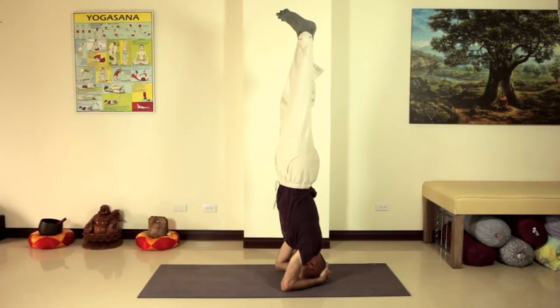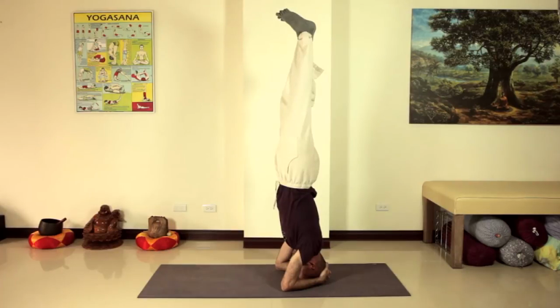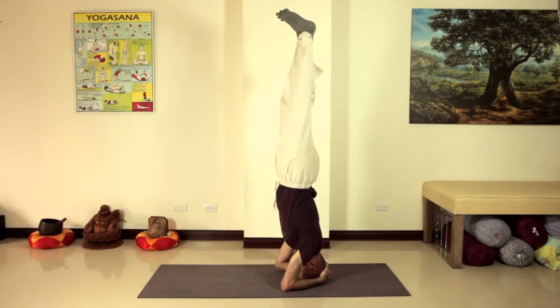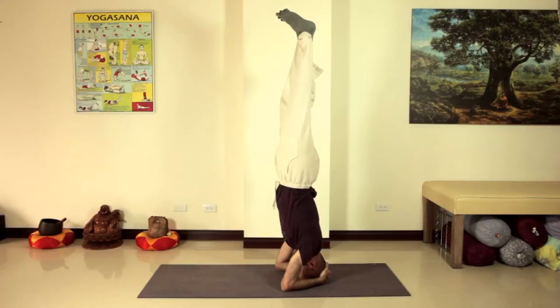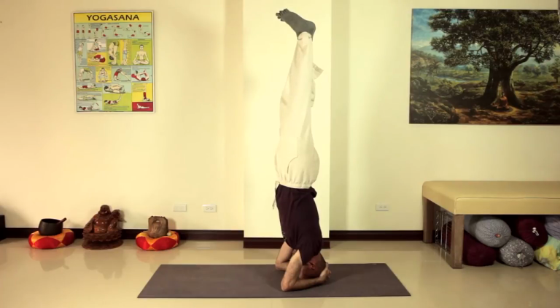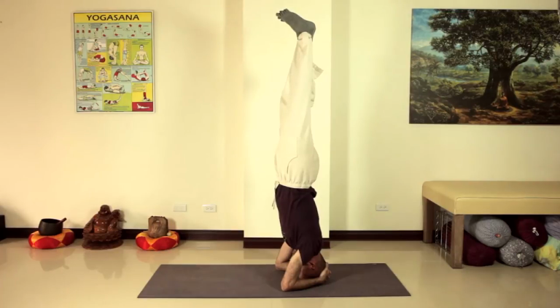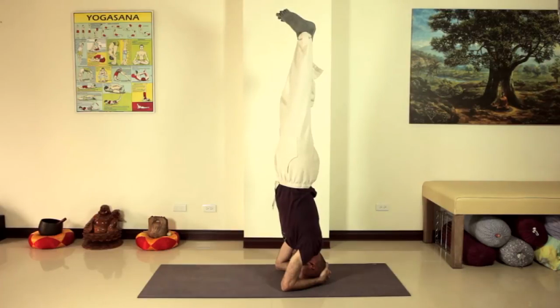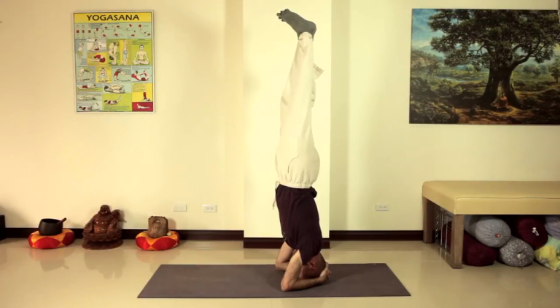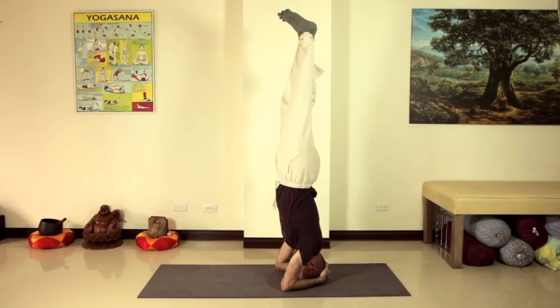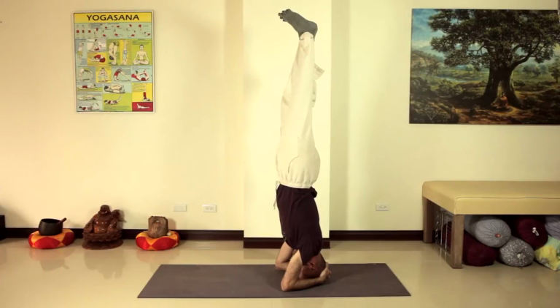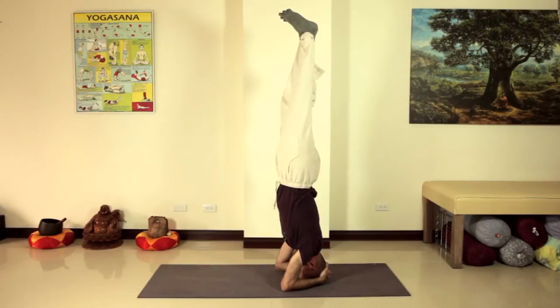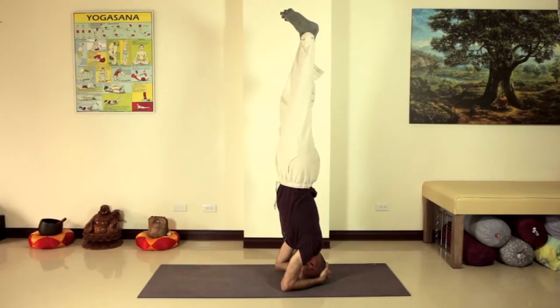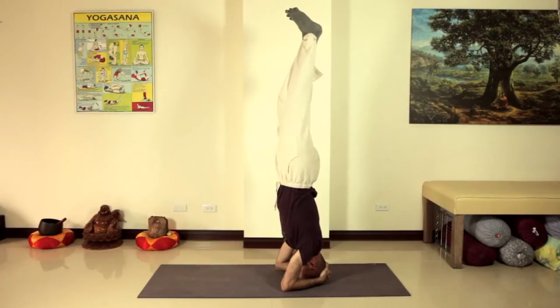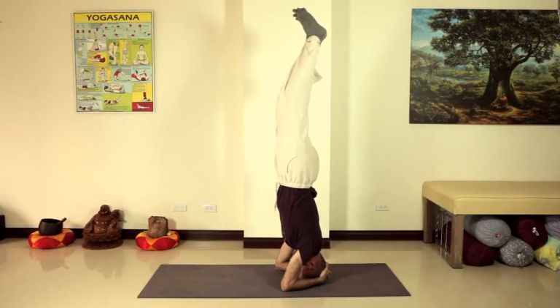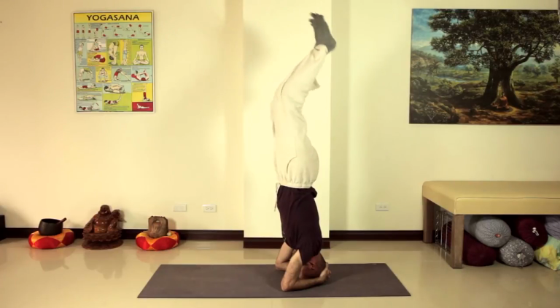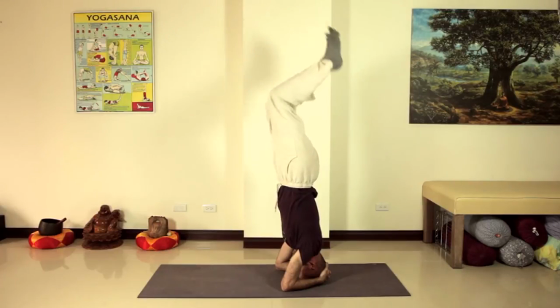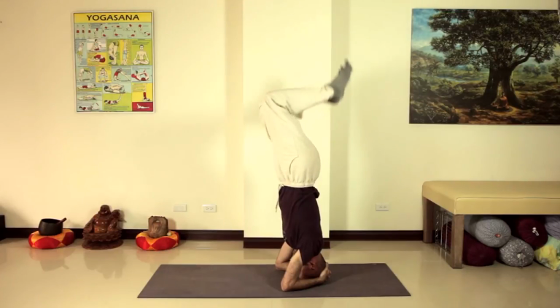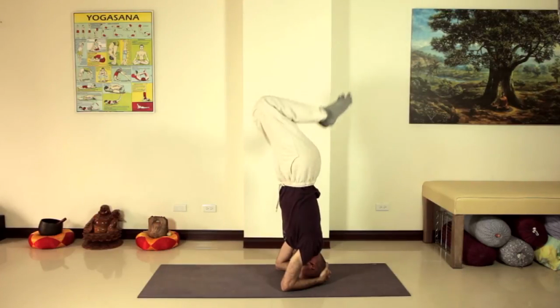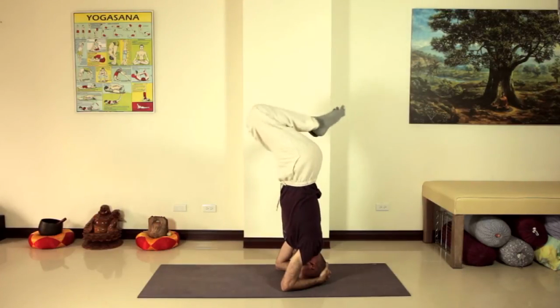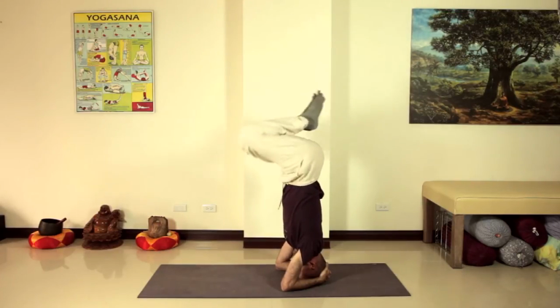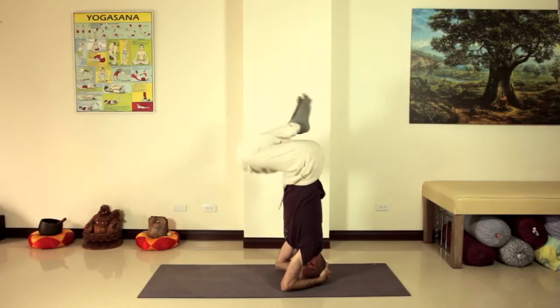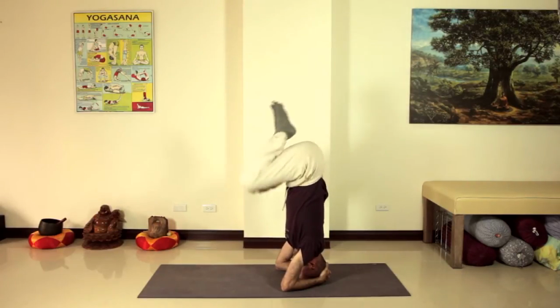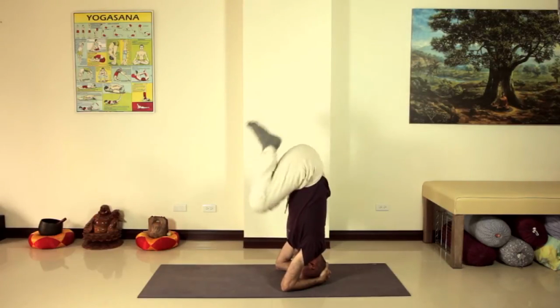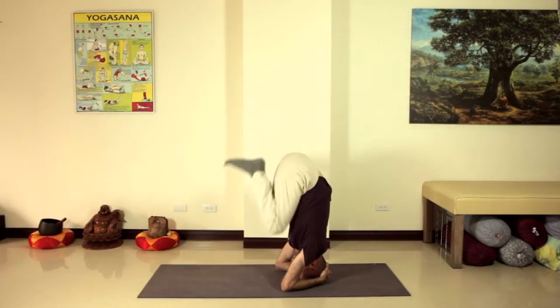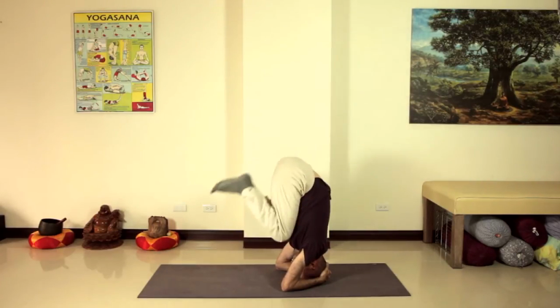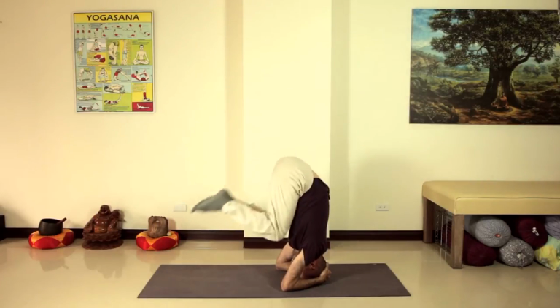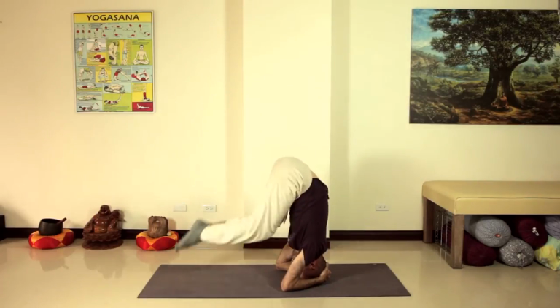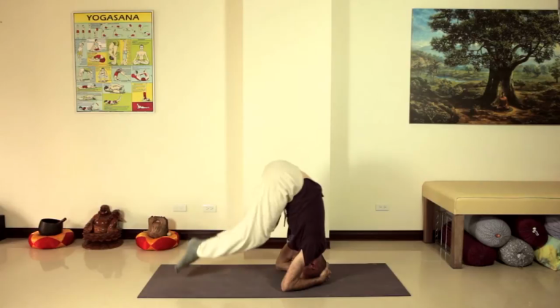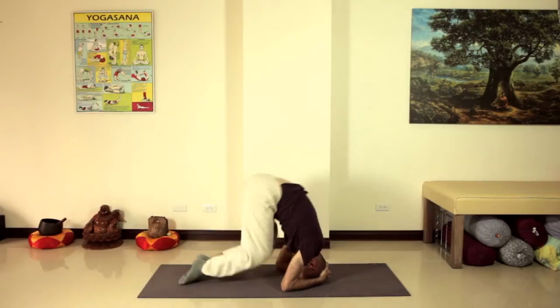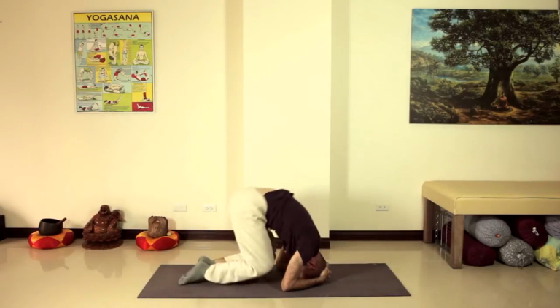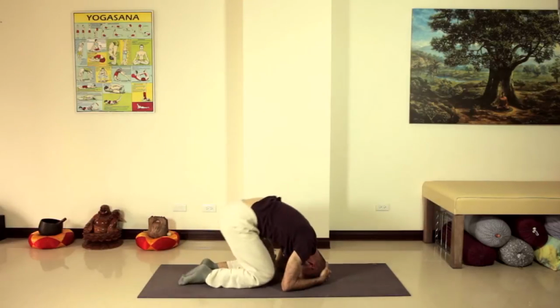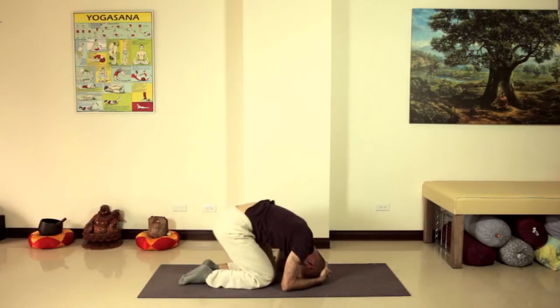Here's the pose we're talking about. The body forms an upside-down tower with a foundation on the forearms, the hands, and the head. This video will show you how to align your arms, your head, your torso, and your legs into a successful headstand.